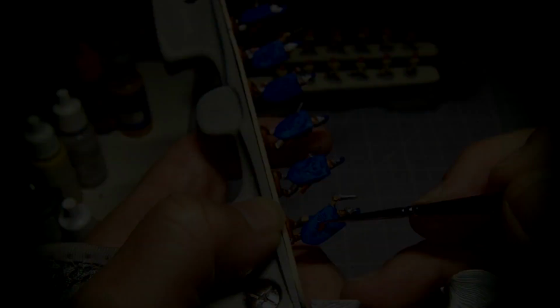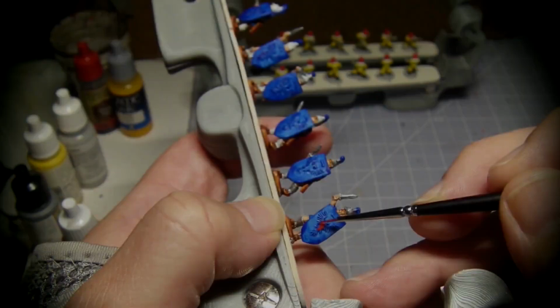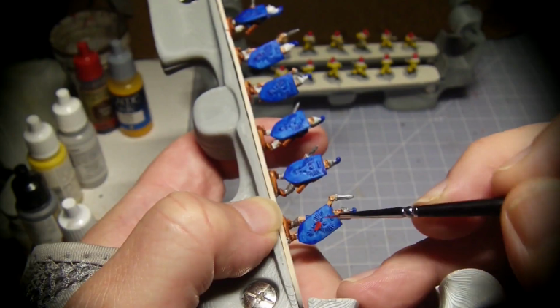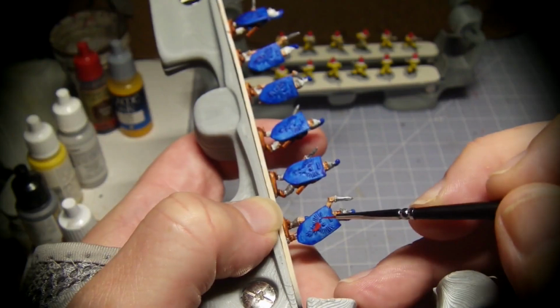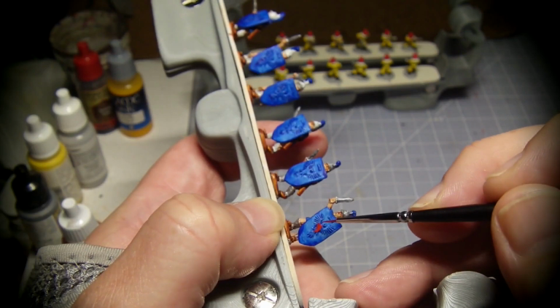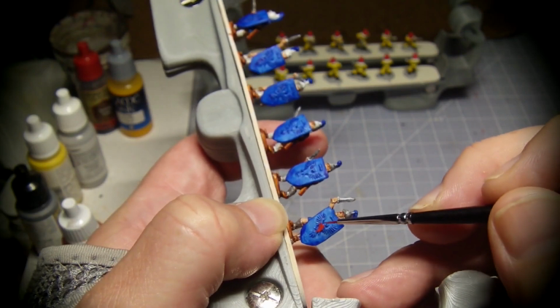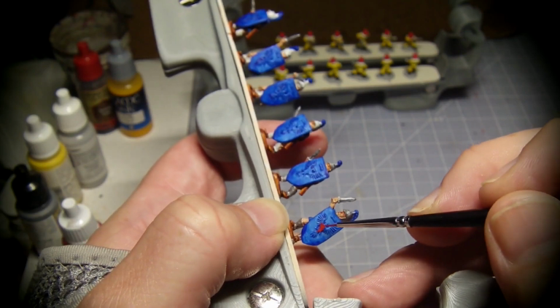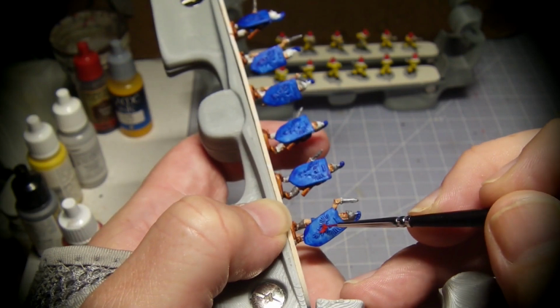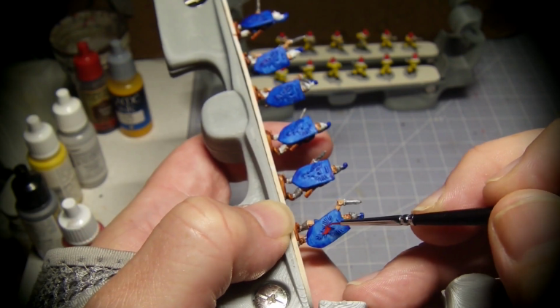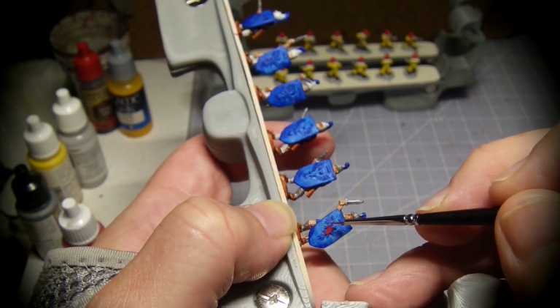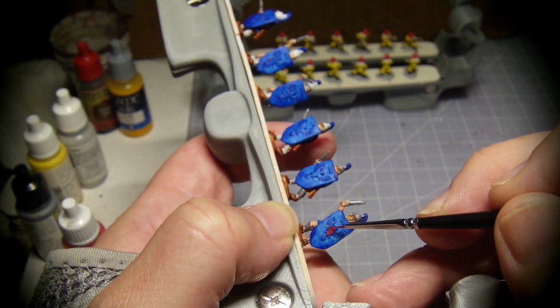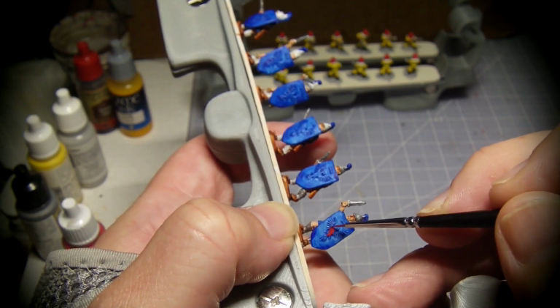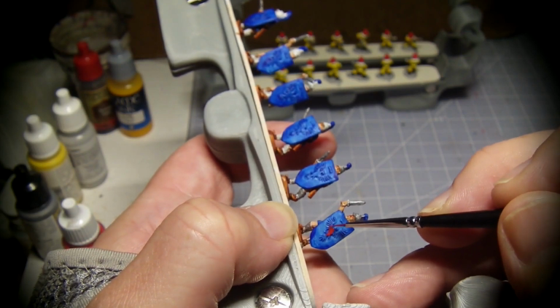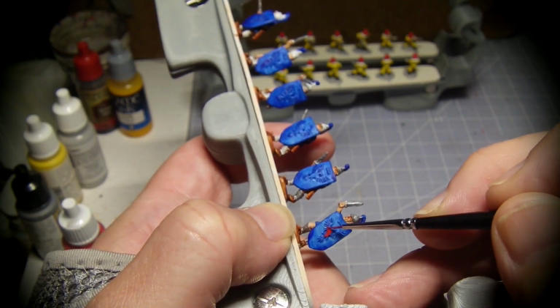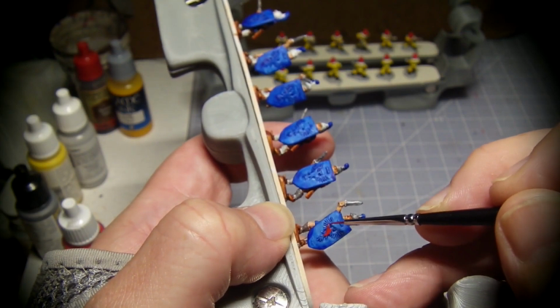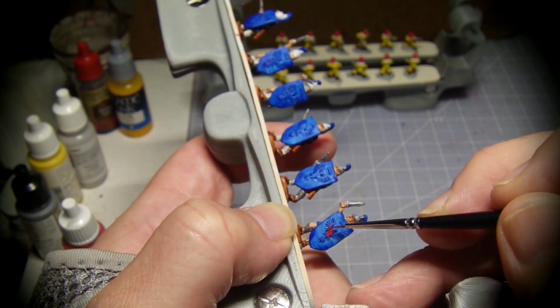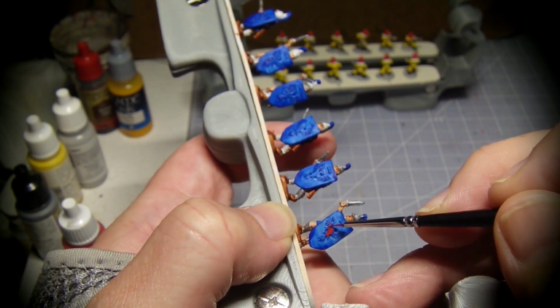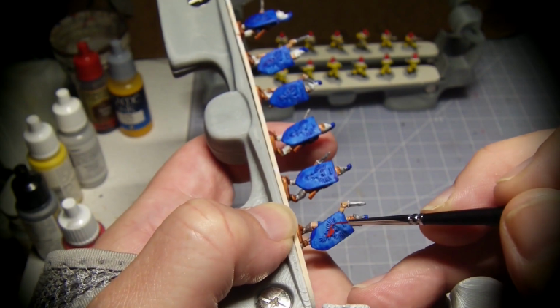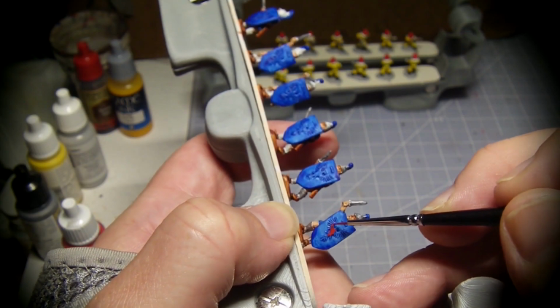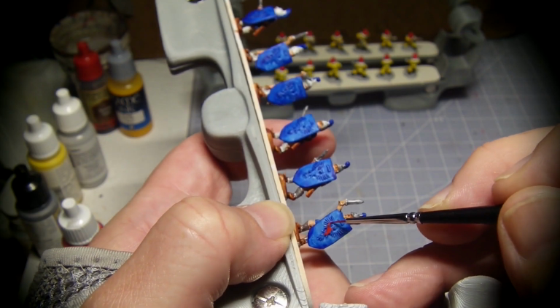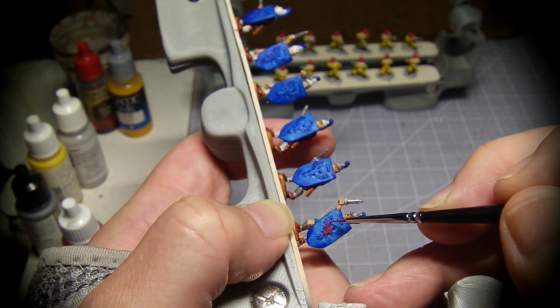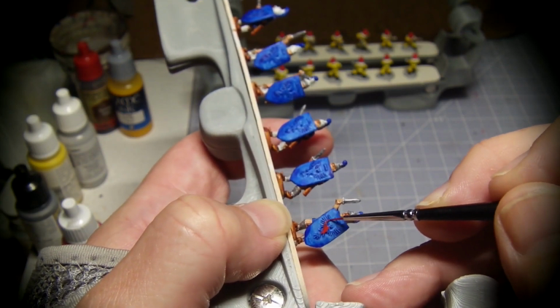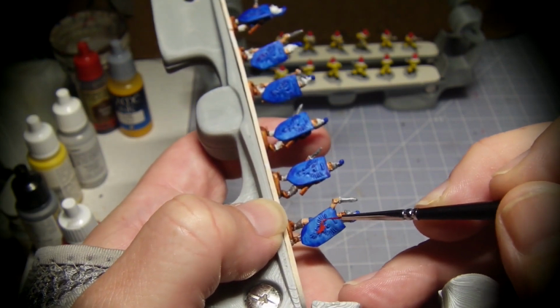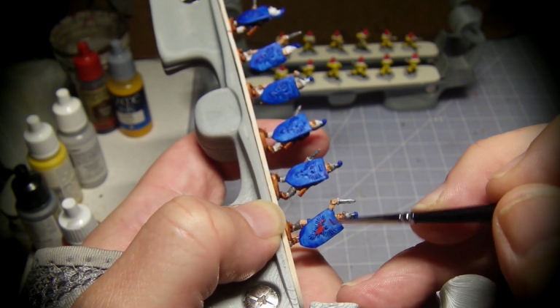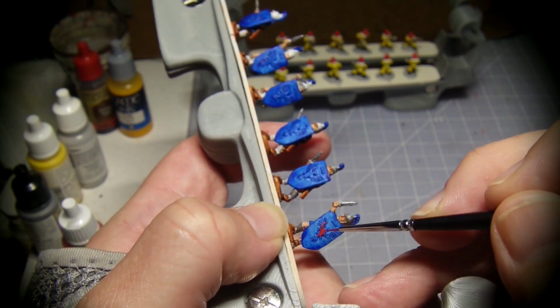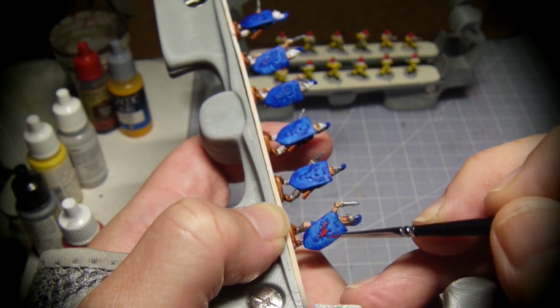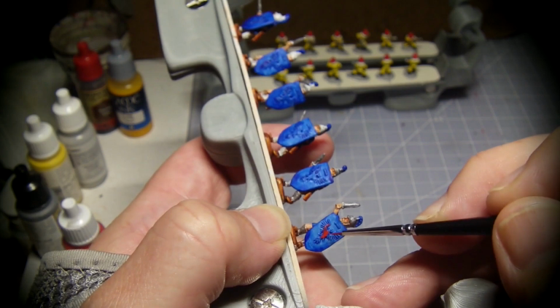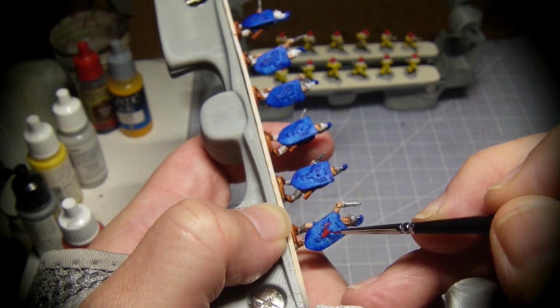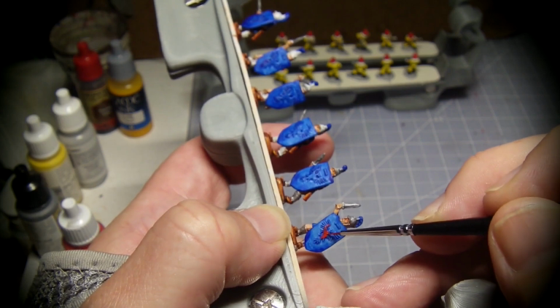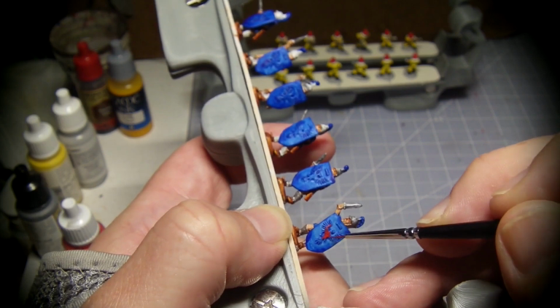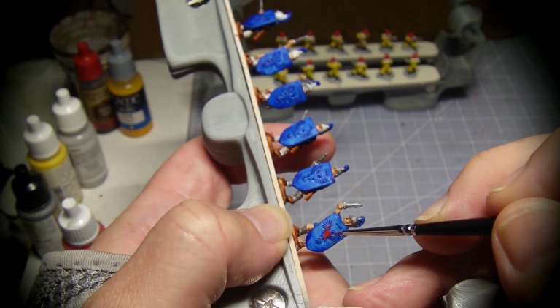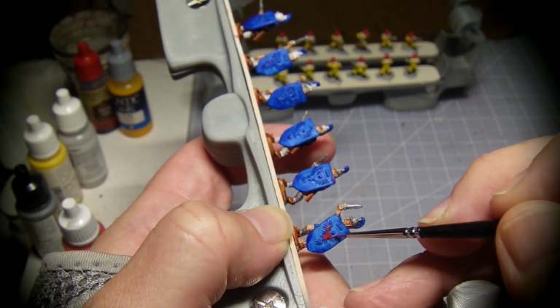The bird emblems get a base coat of red and yellow highlights or accents.